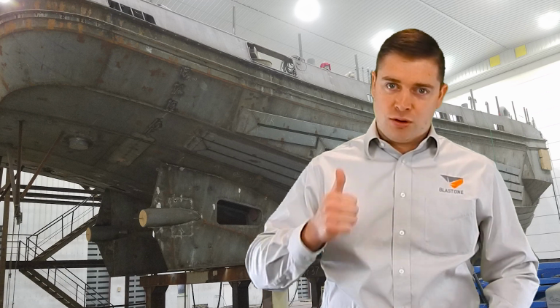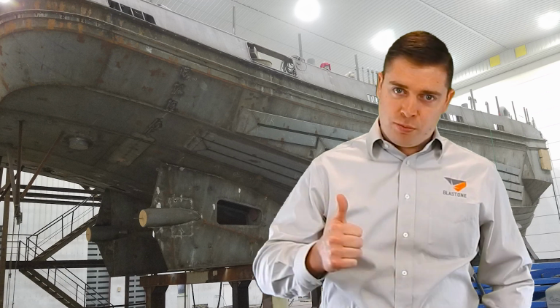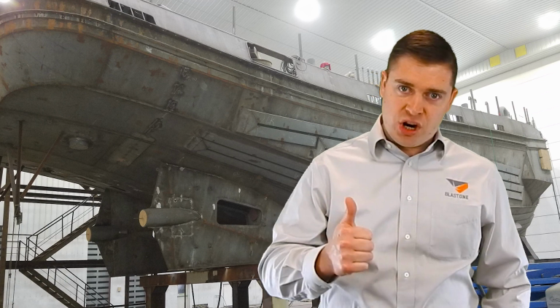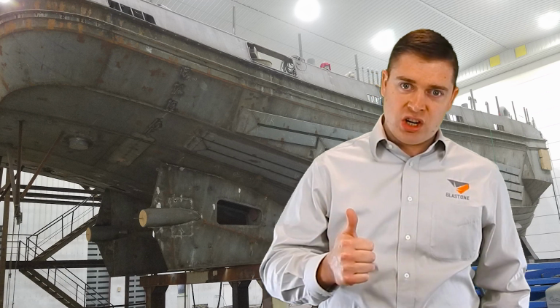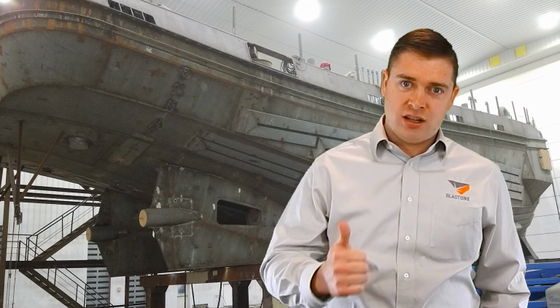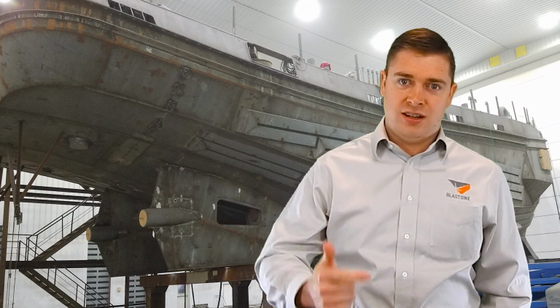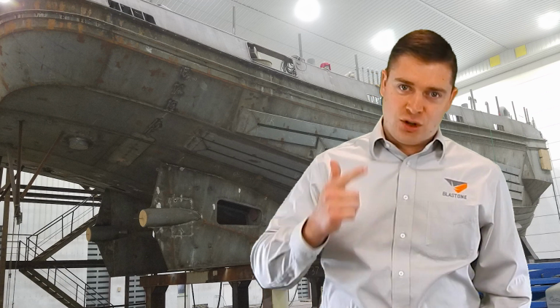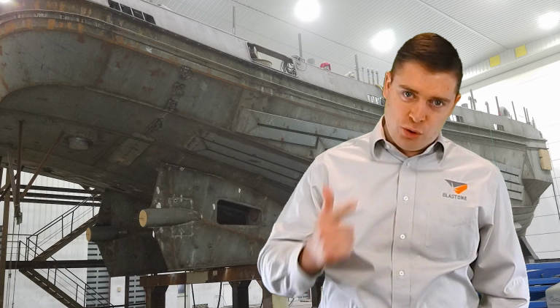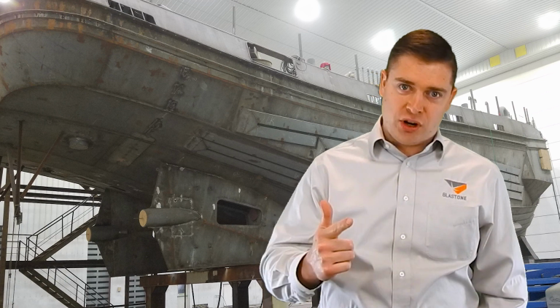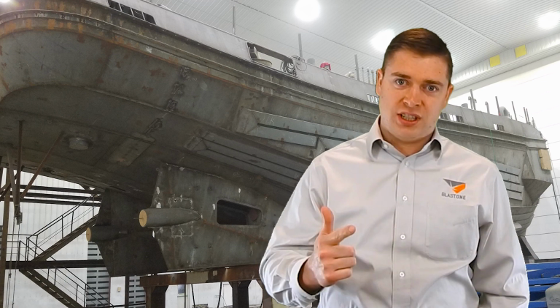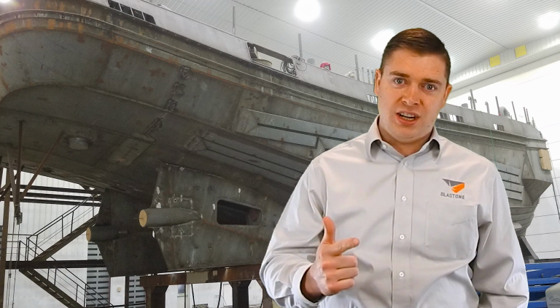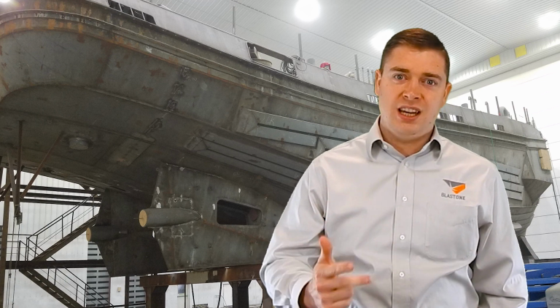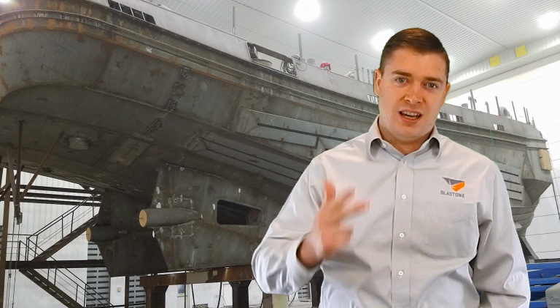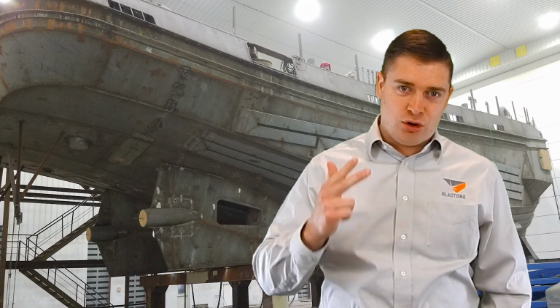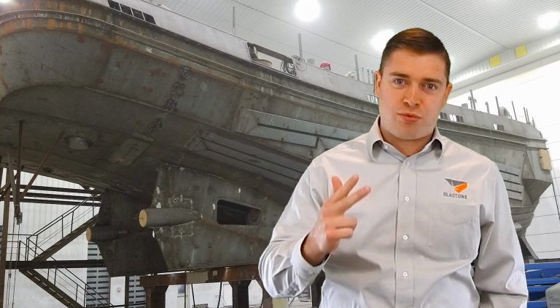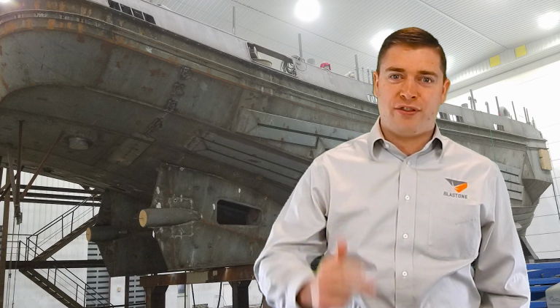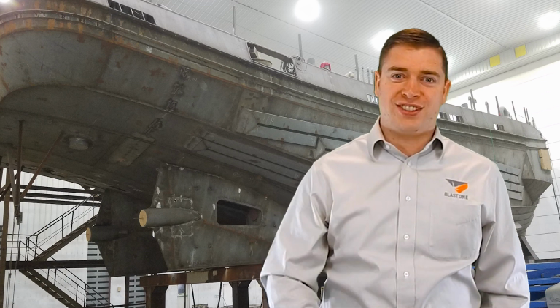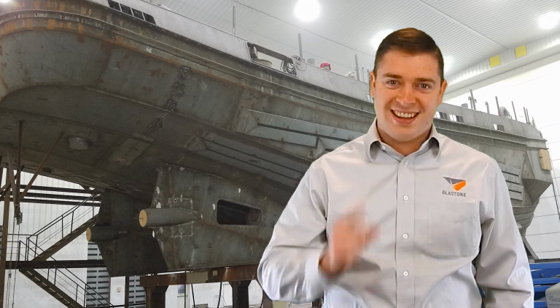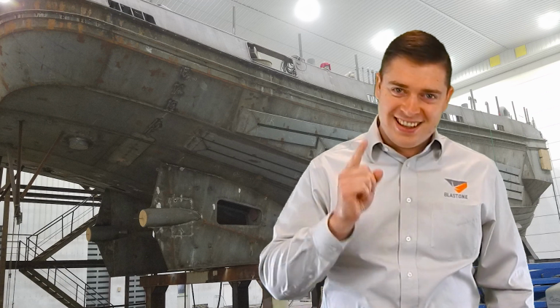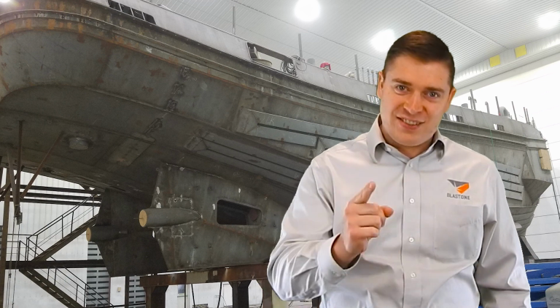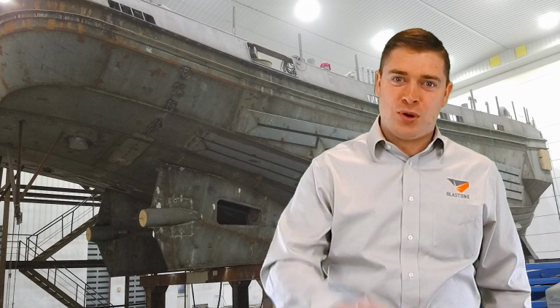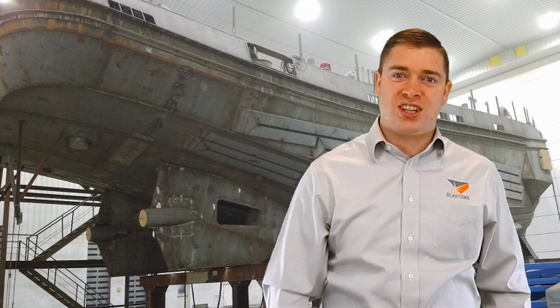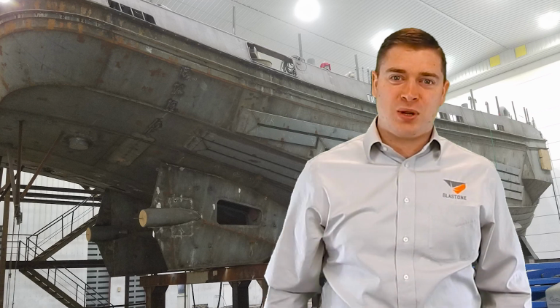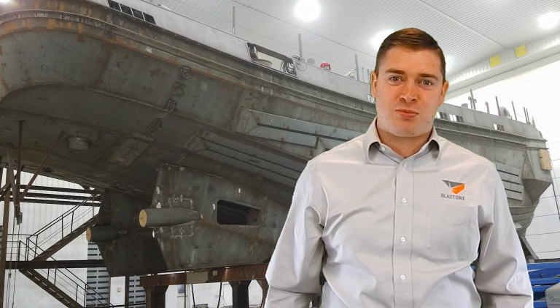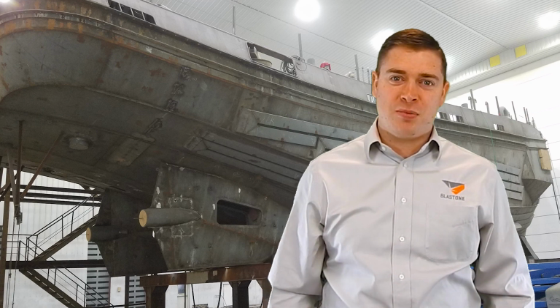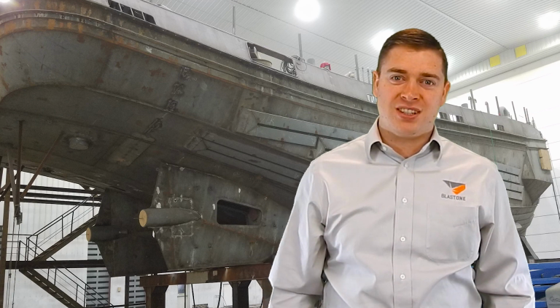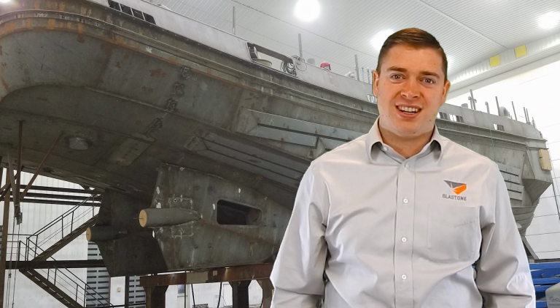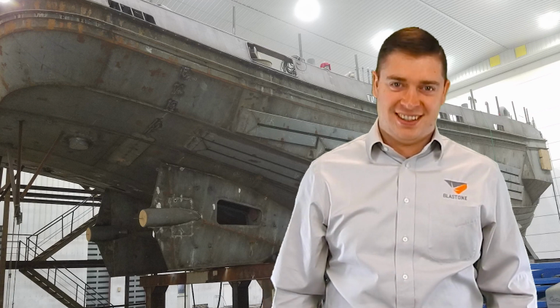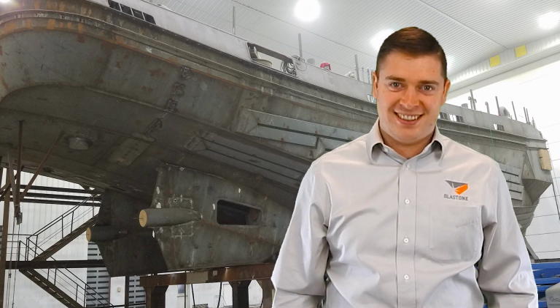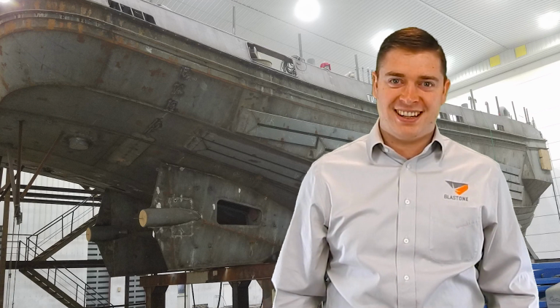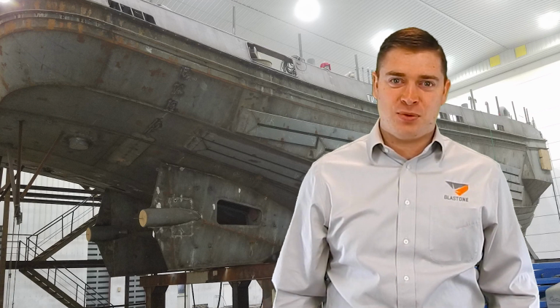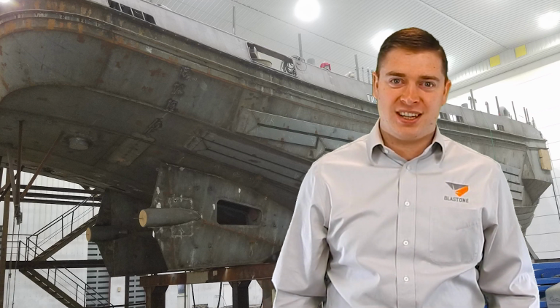Good pressure, good productivity, good profits. Thanks for watching this week's Primed Insight. See you next week.